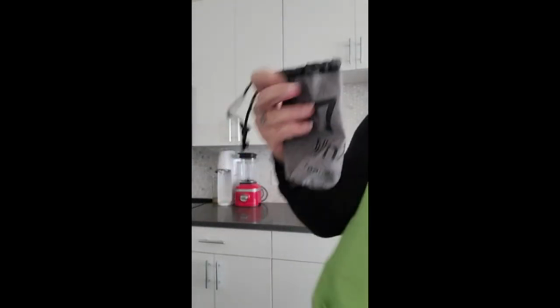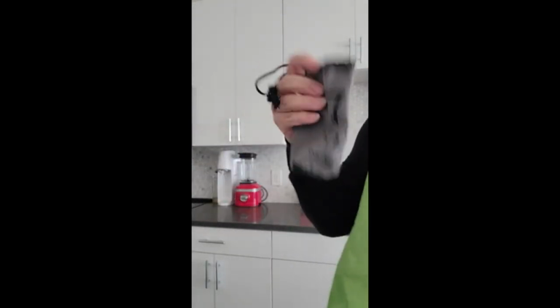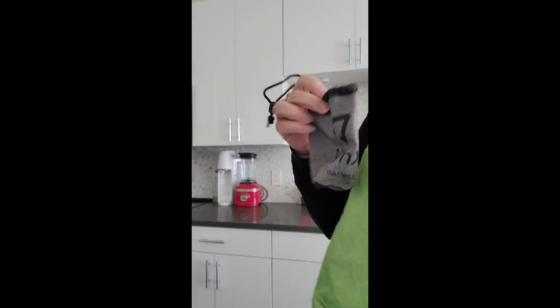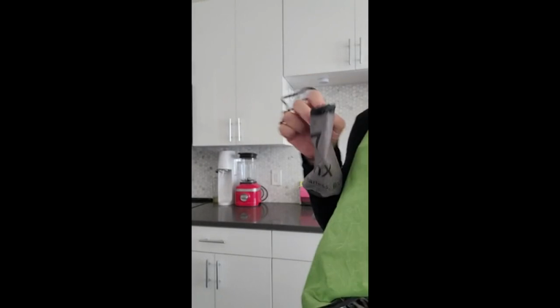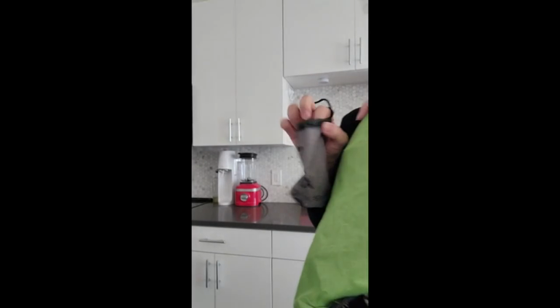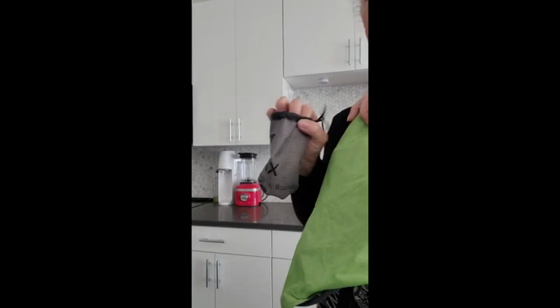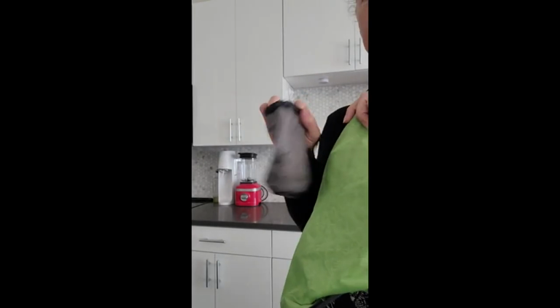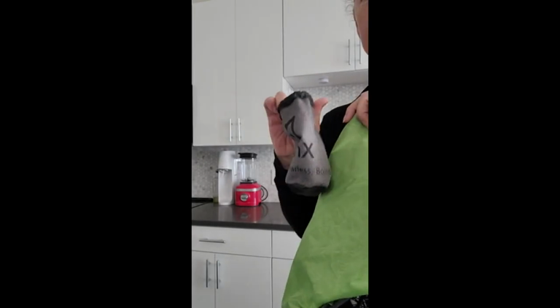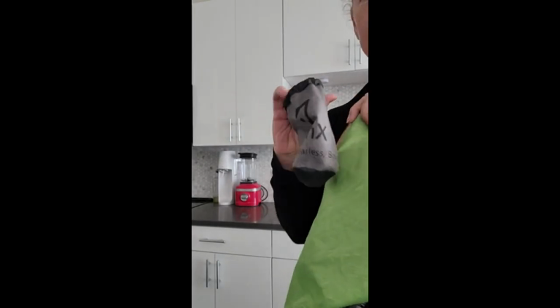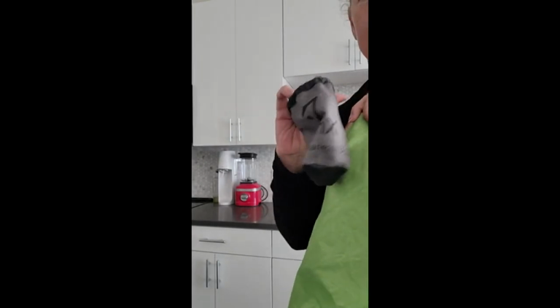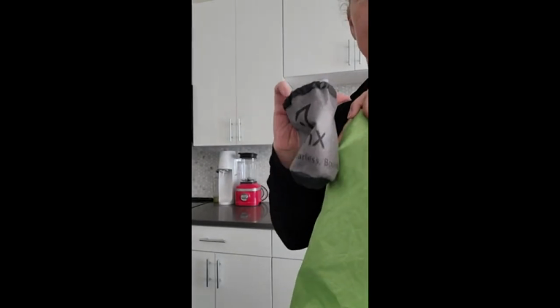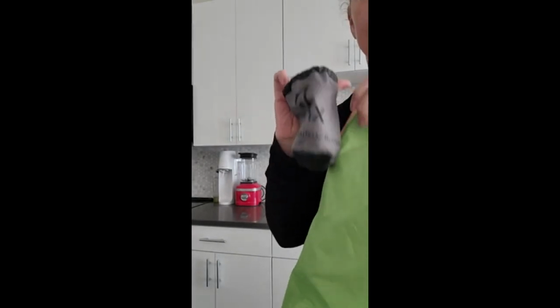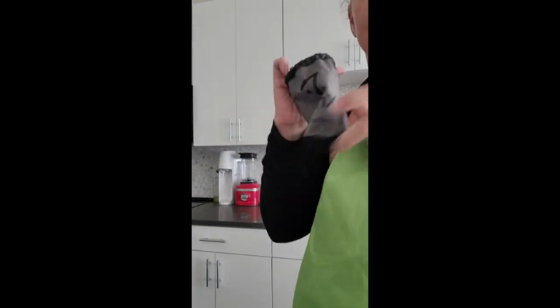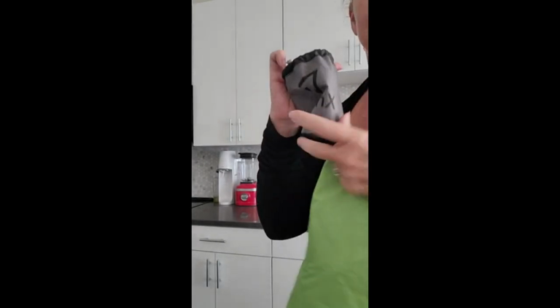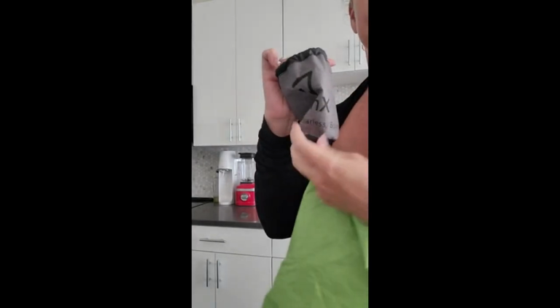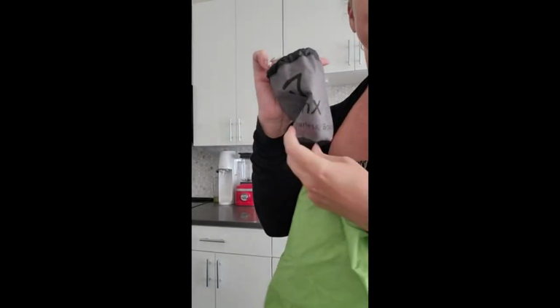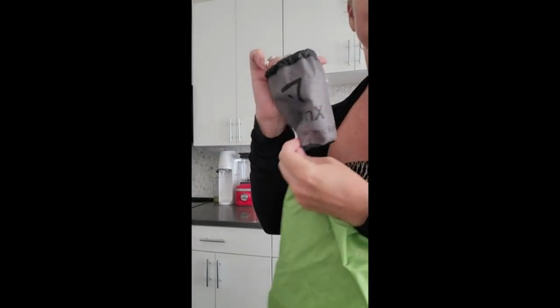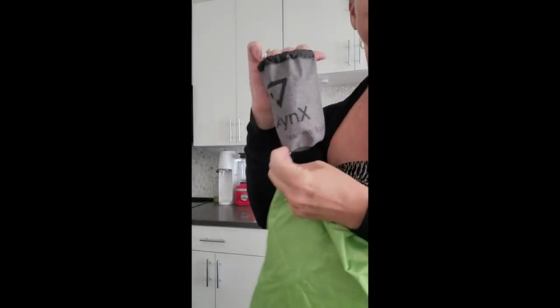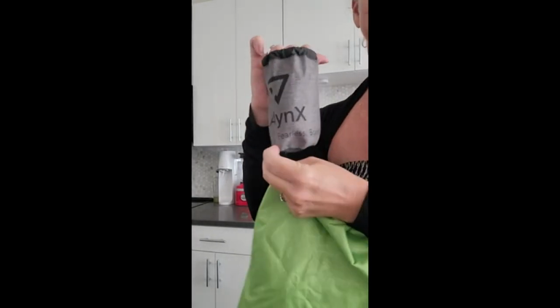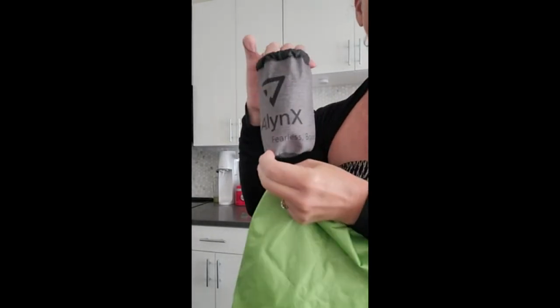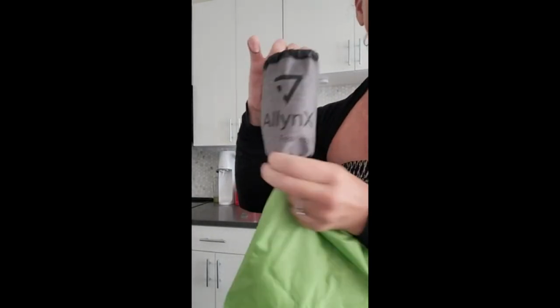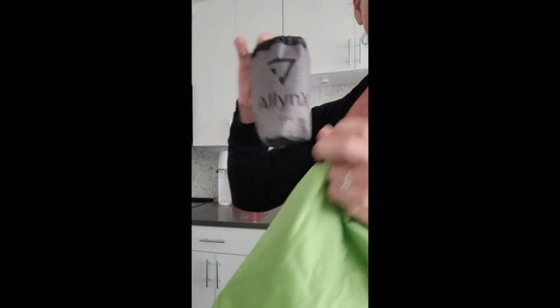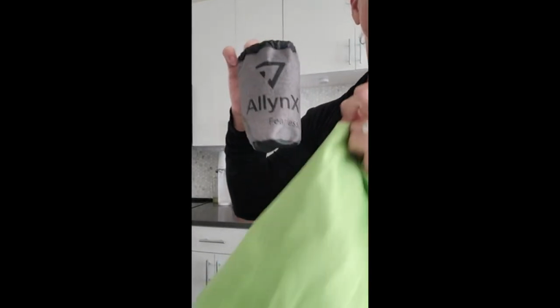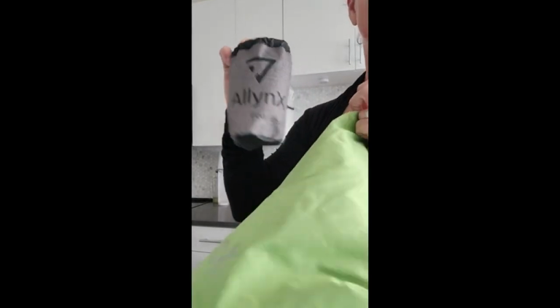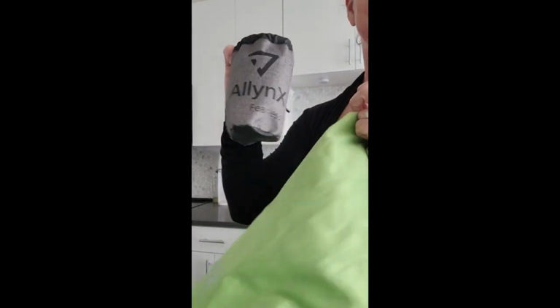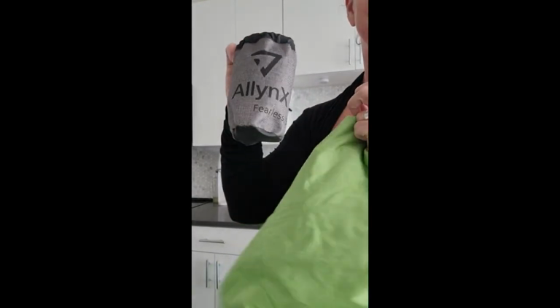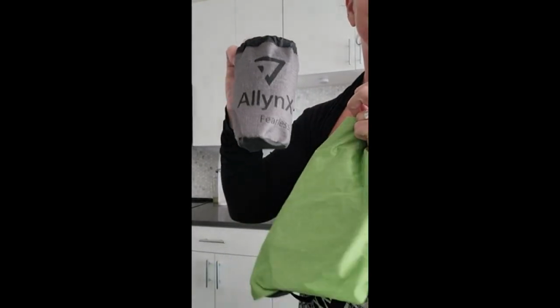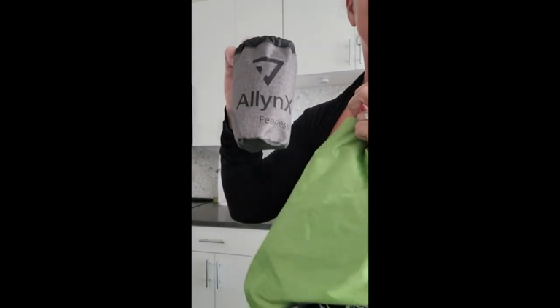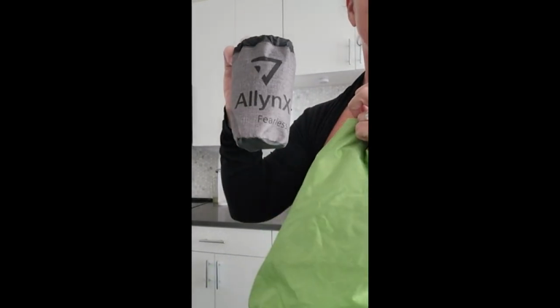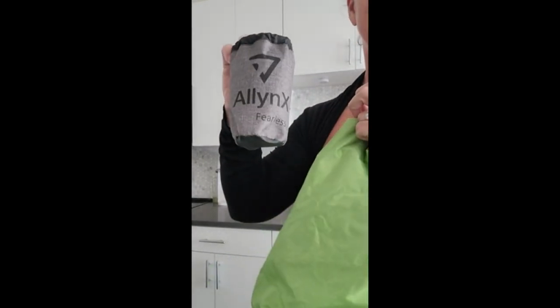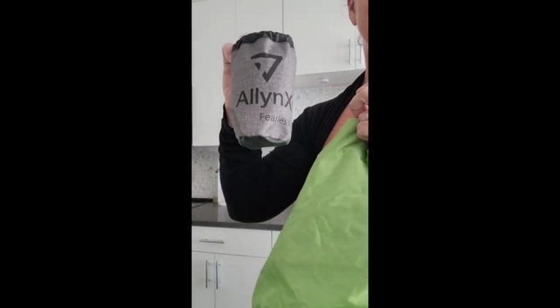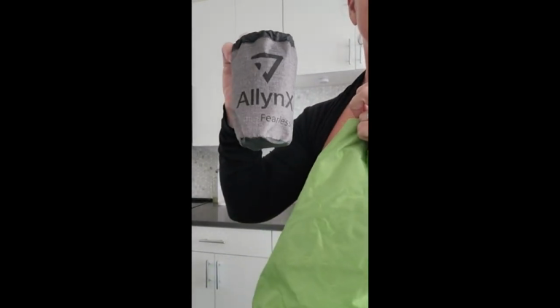Look how cute — it's so little. I love it.